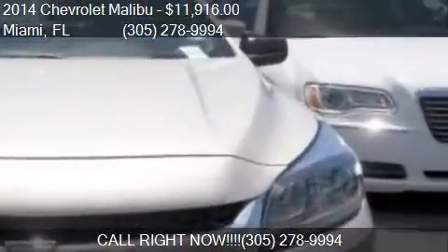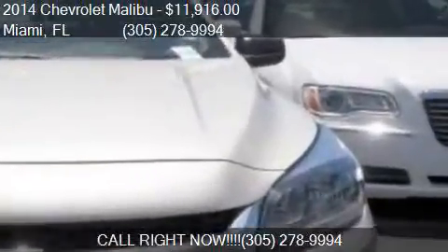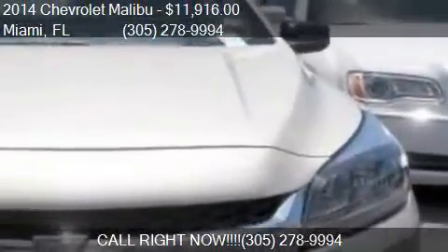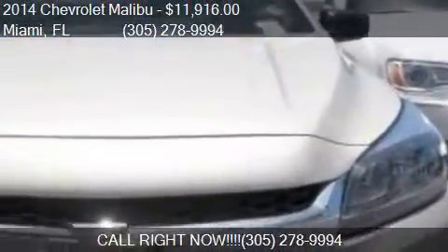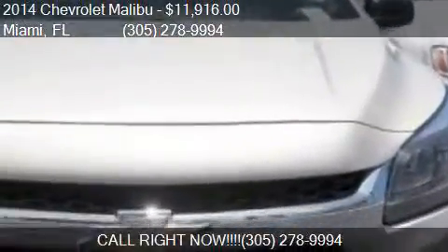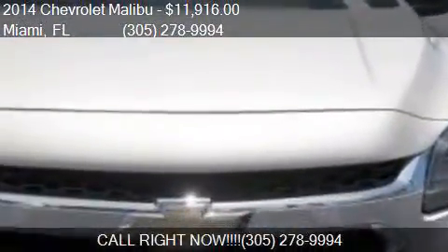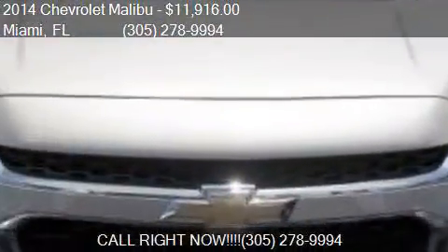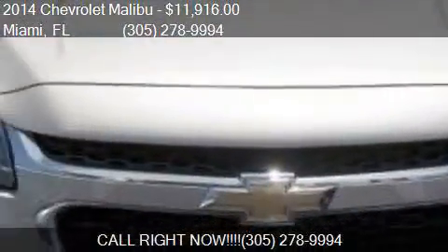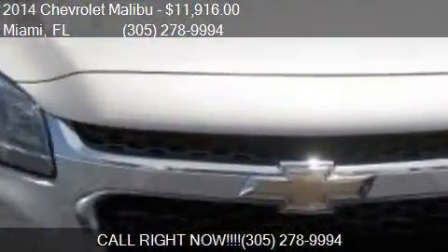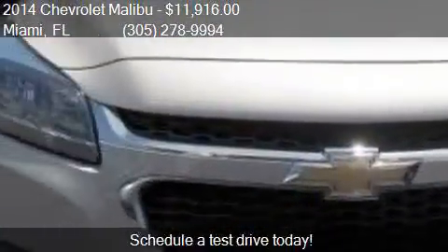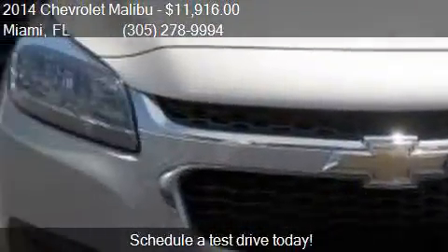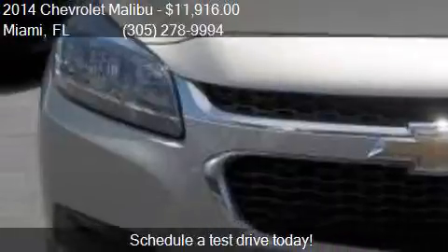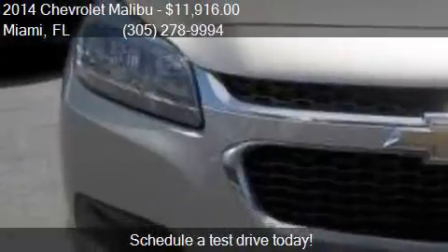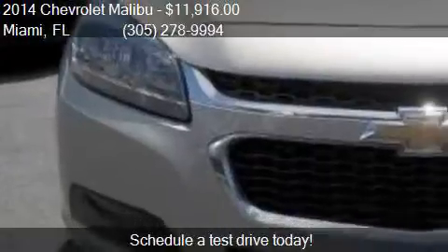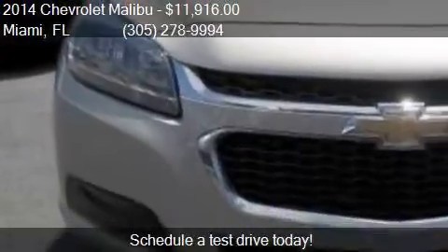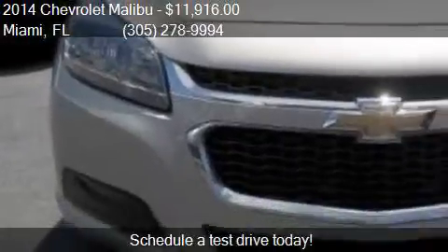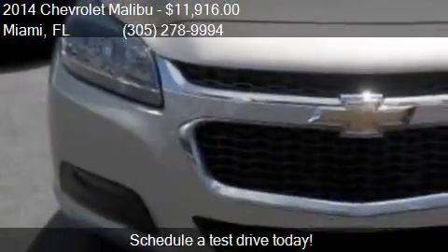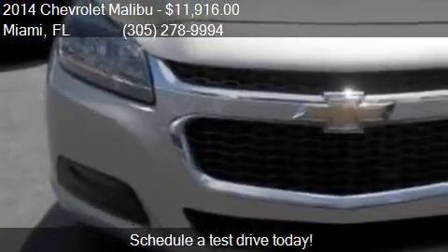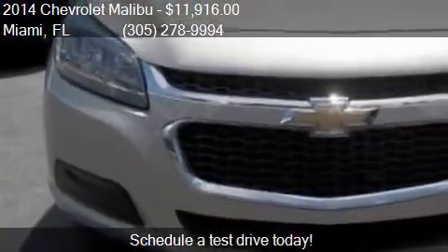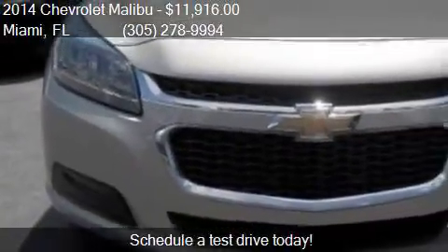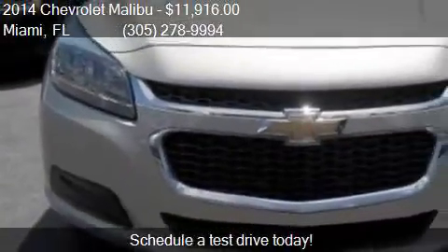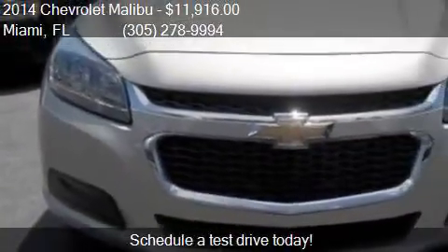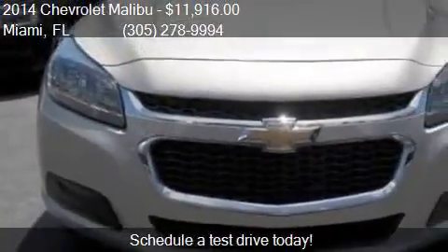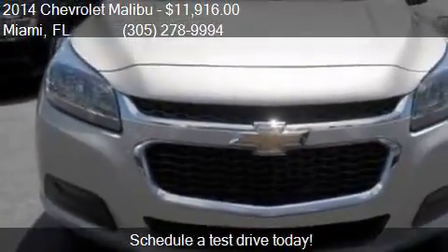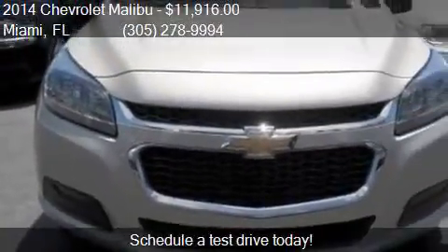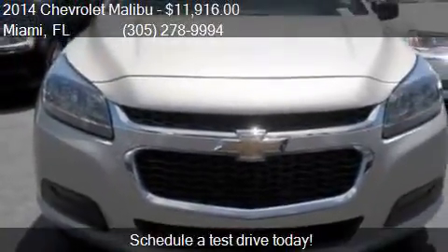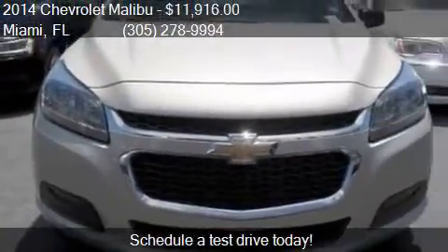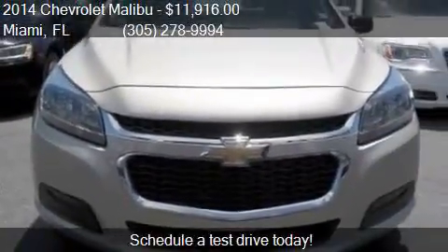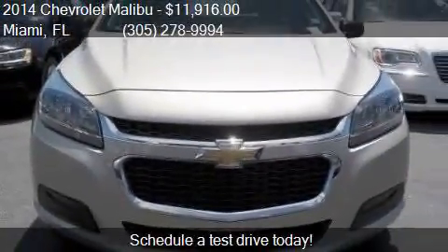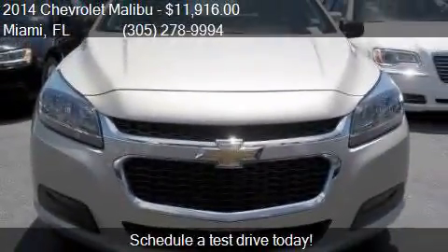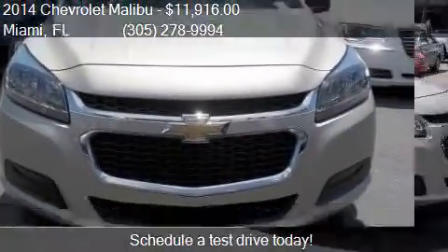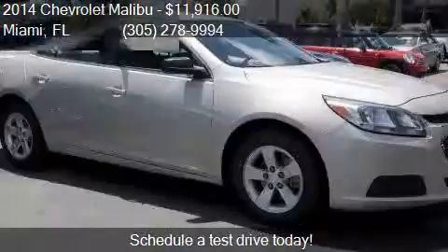This 2014 Chevrolet Malibu has just over 36,449 miles.